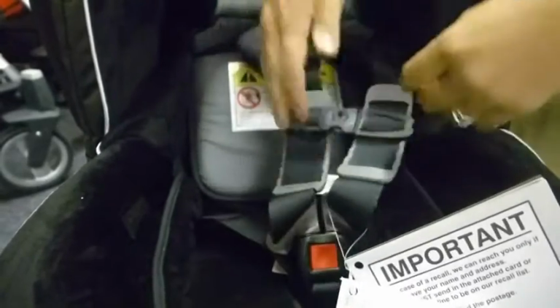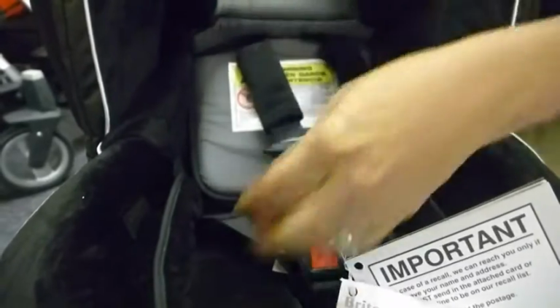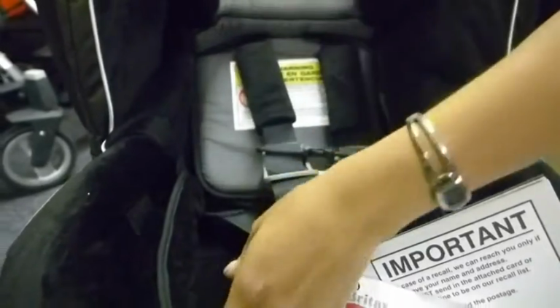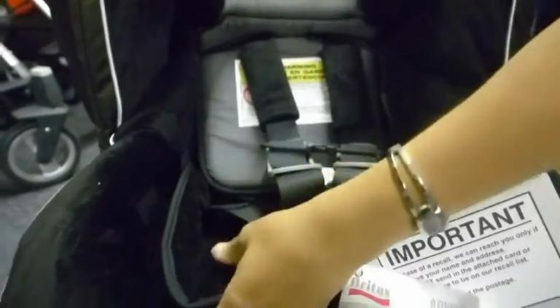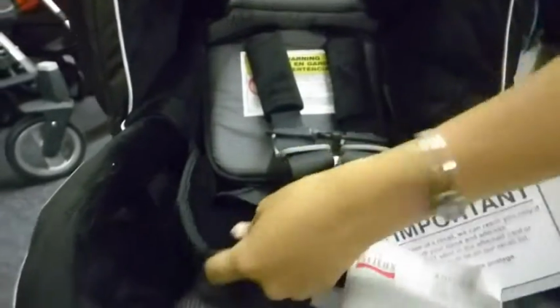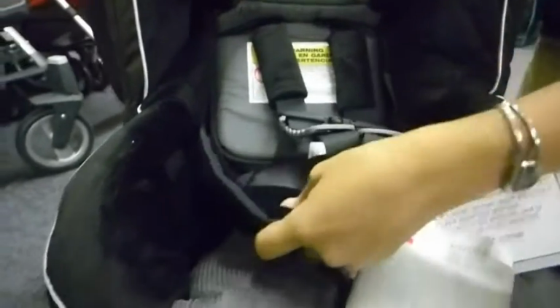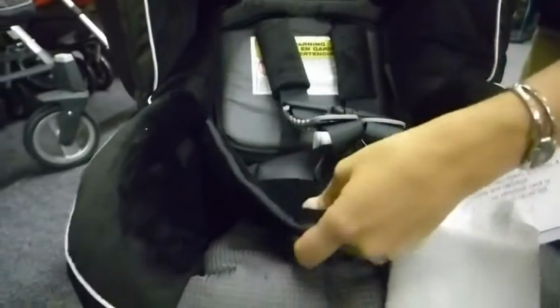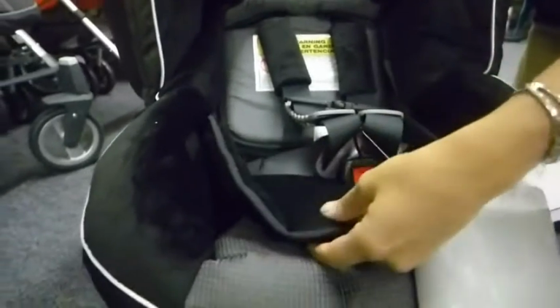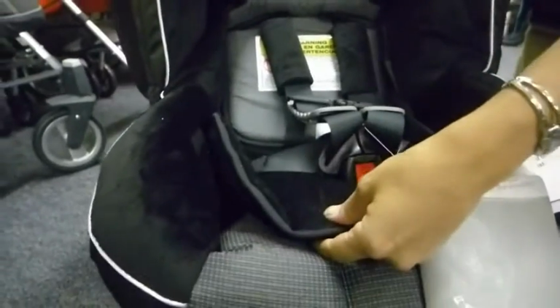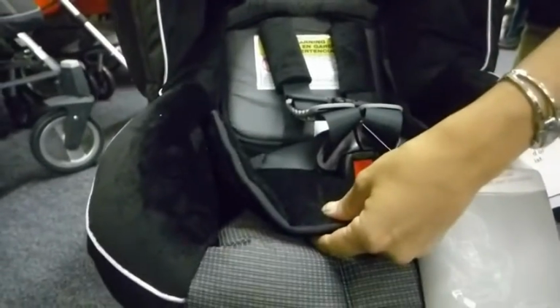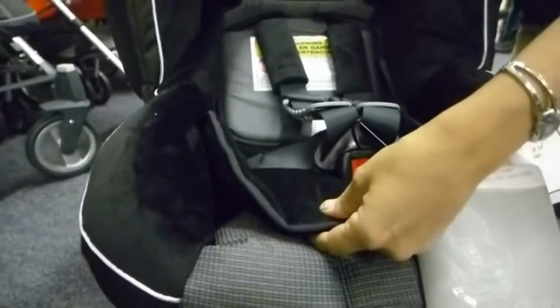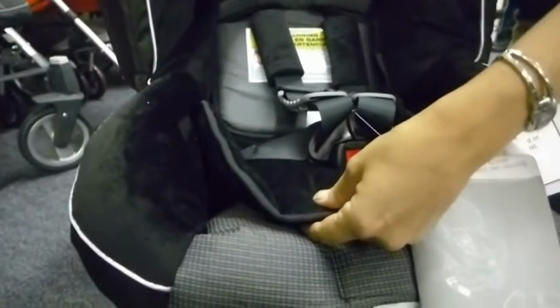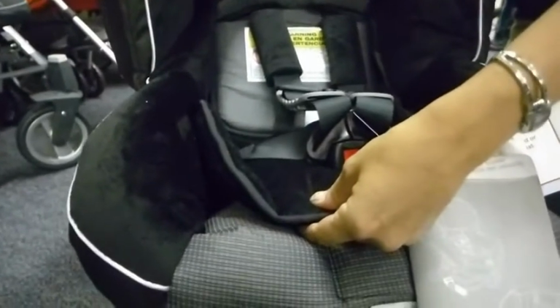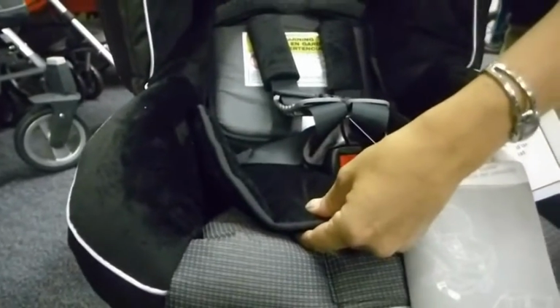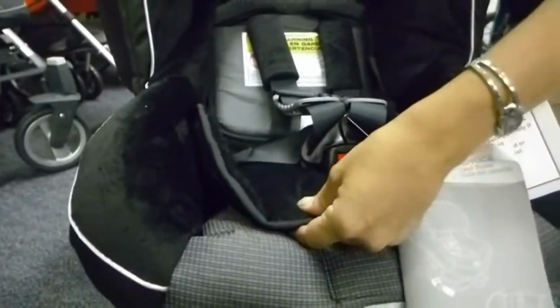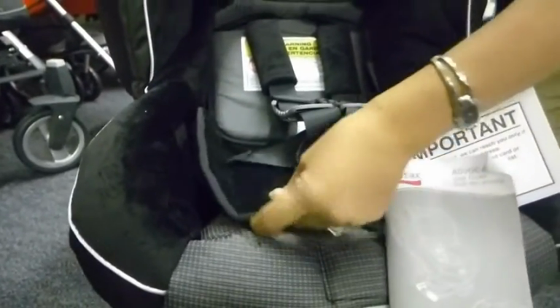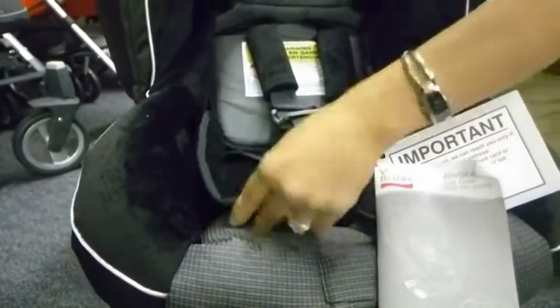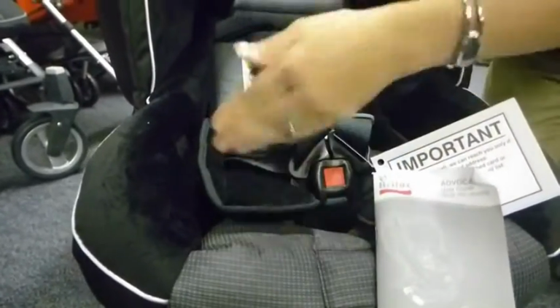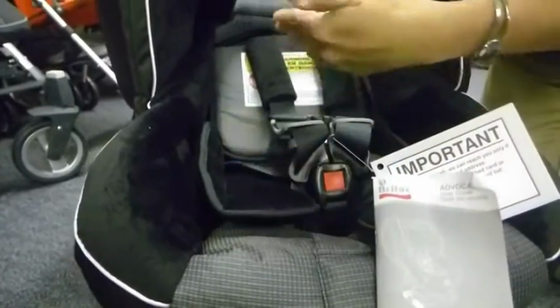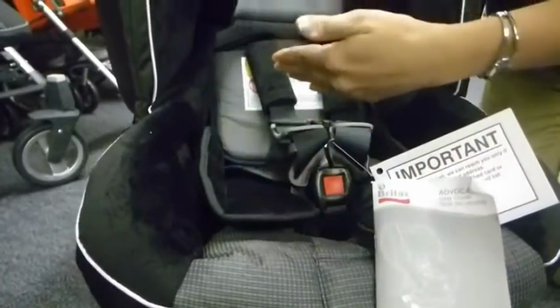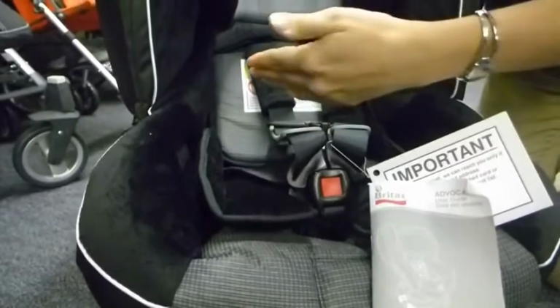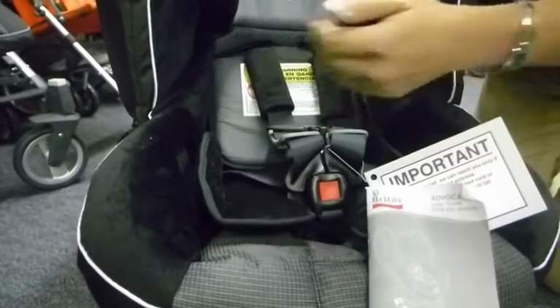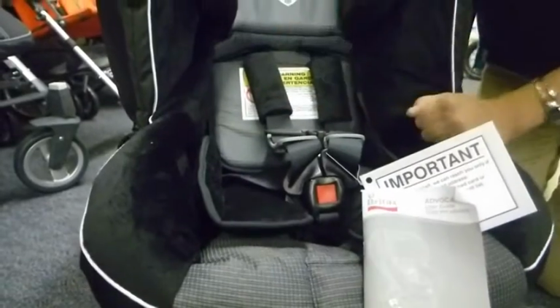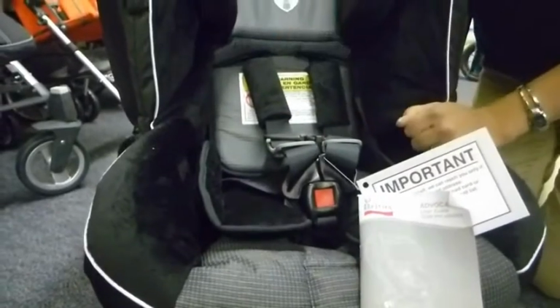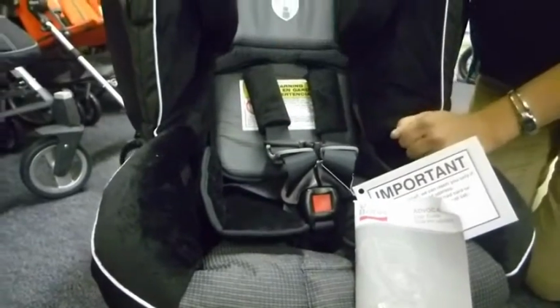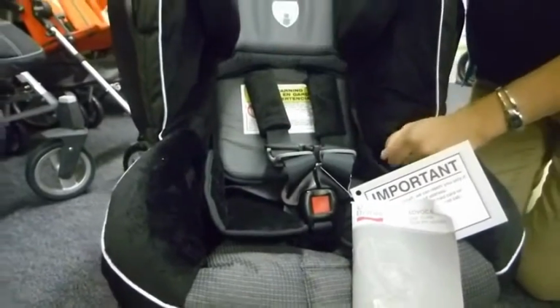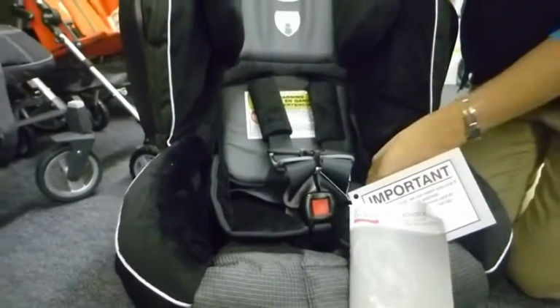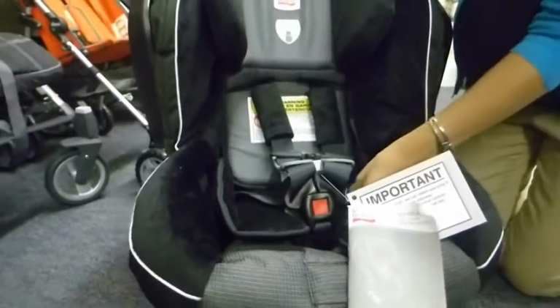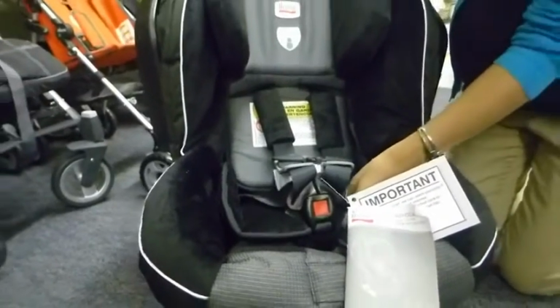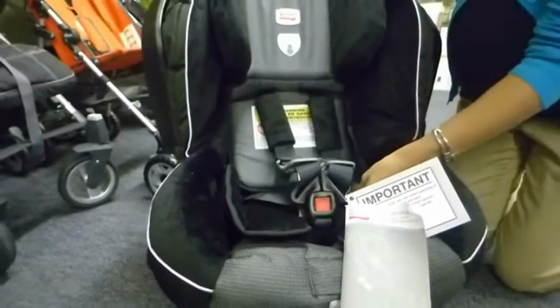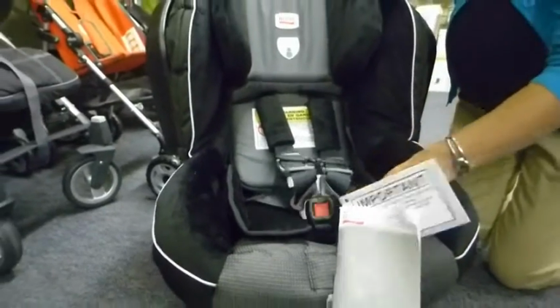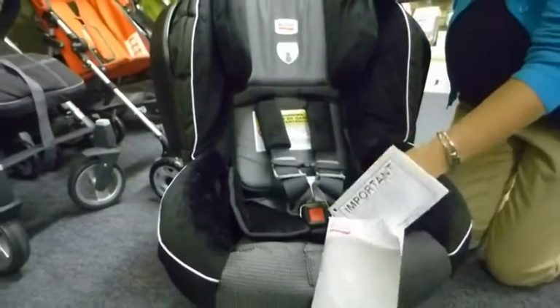There's an infant insert that is removable — it's for comfort and to help position your infant in the proper position as well.